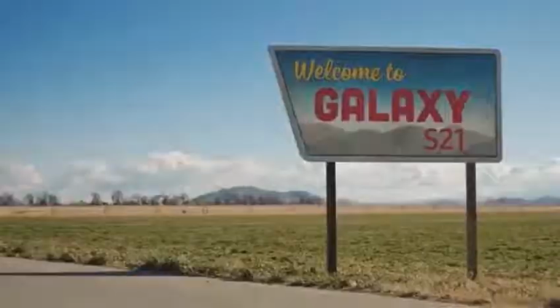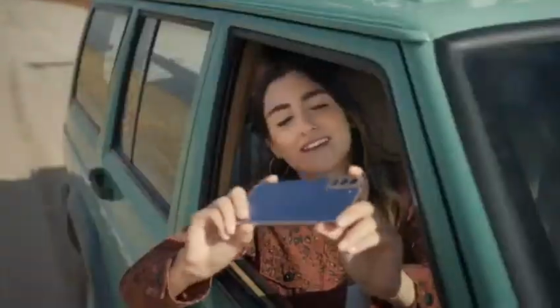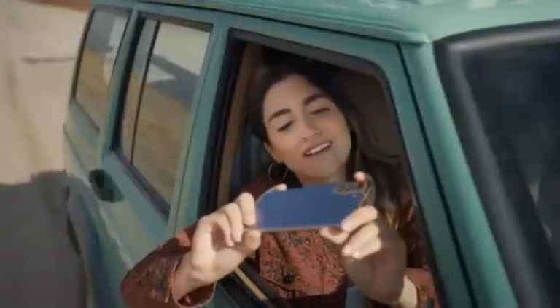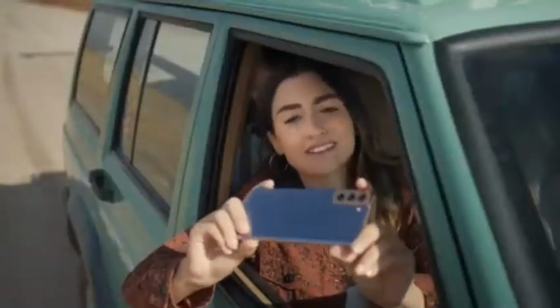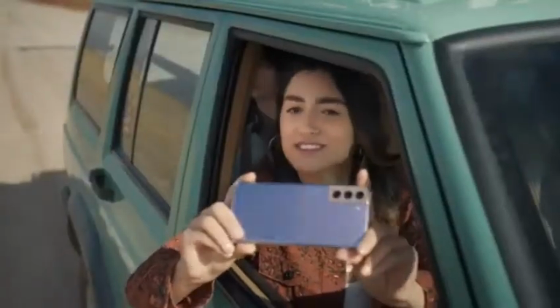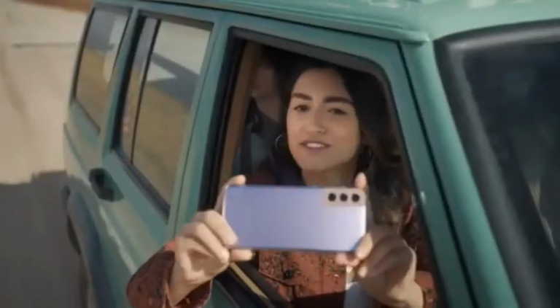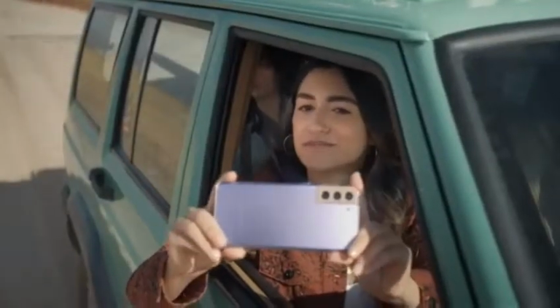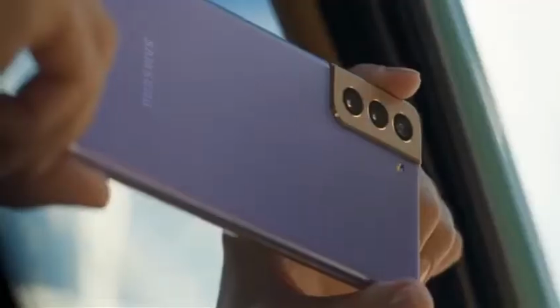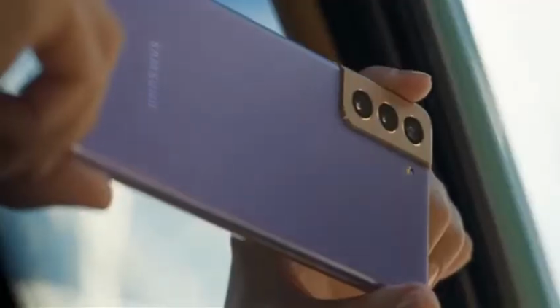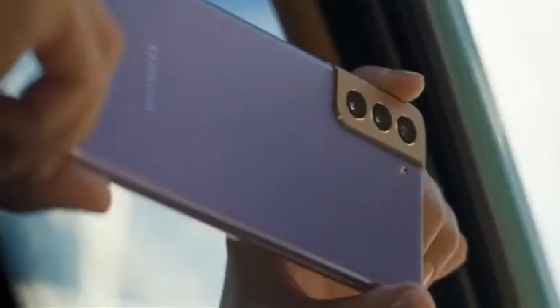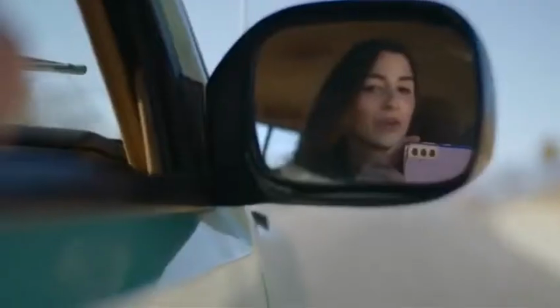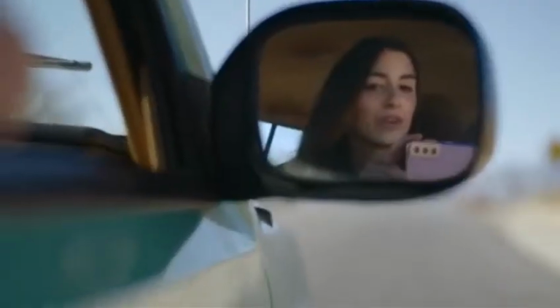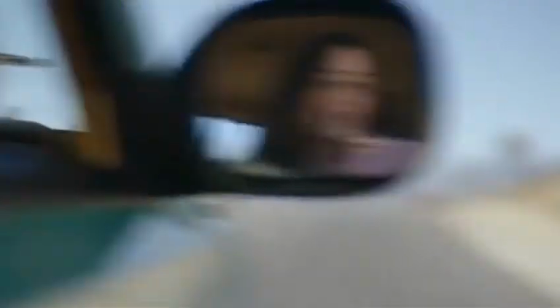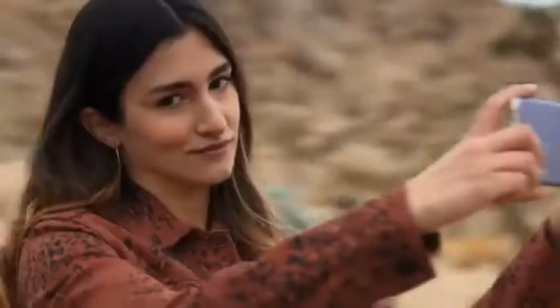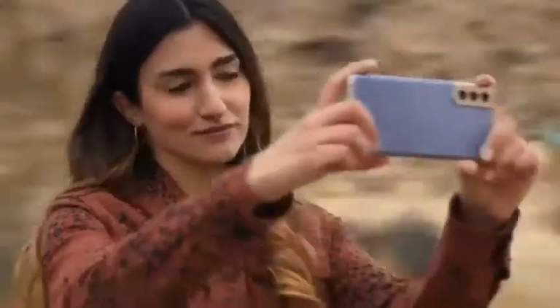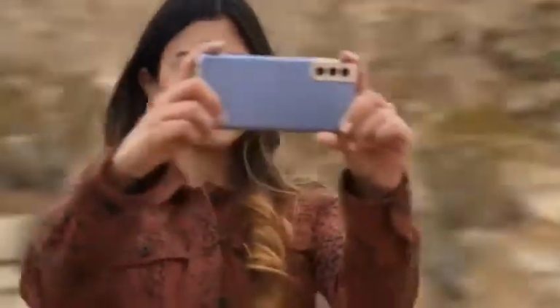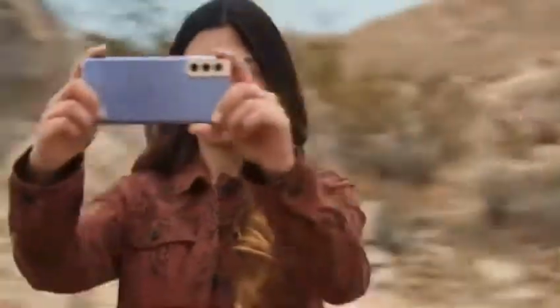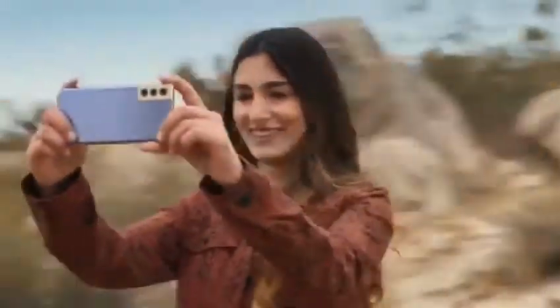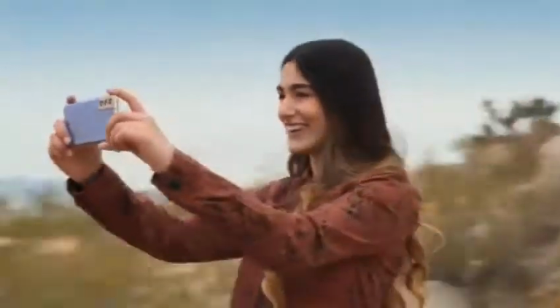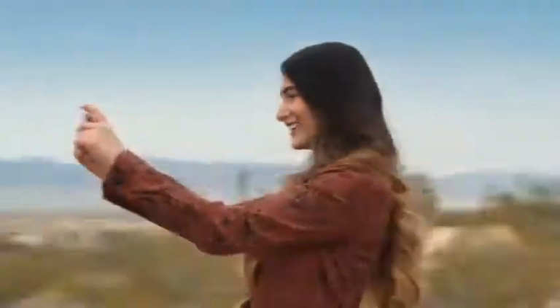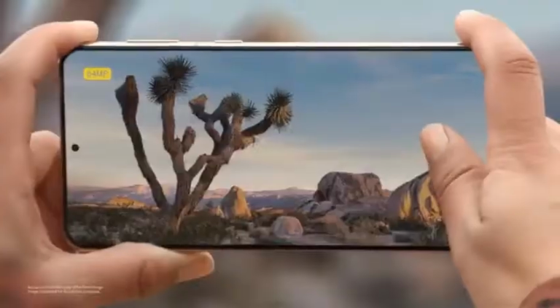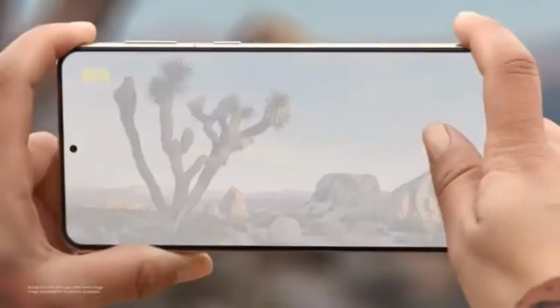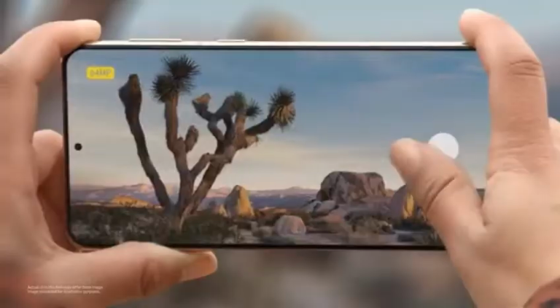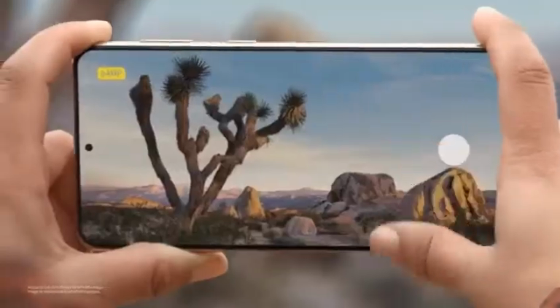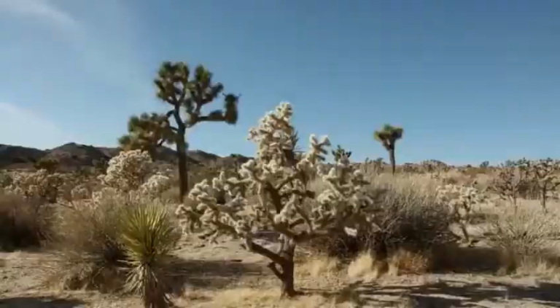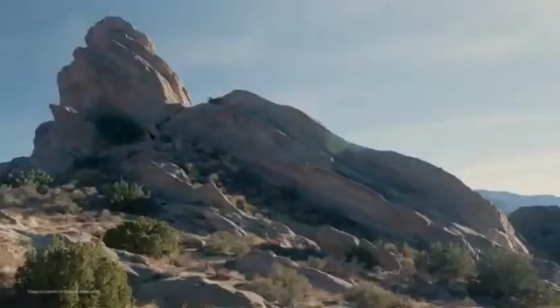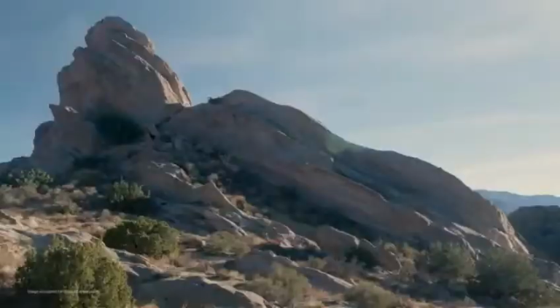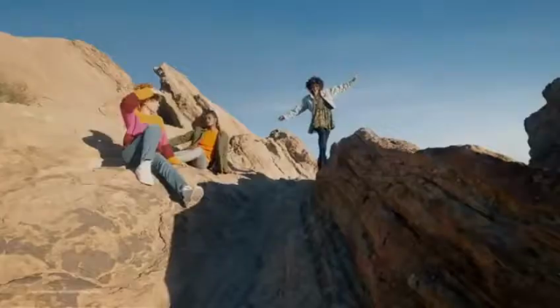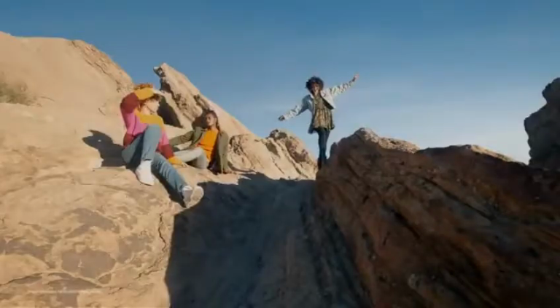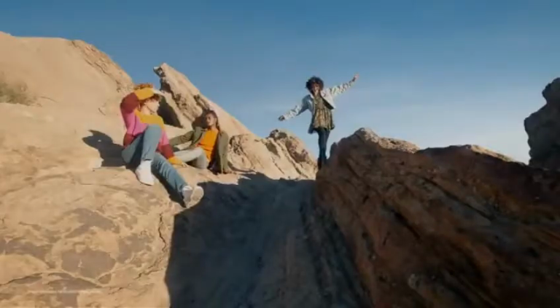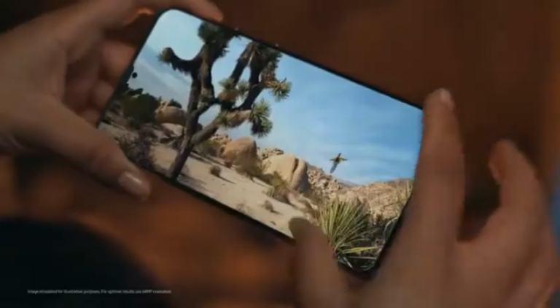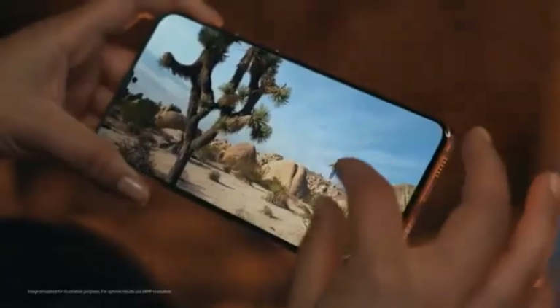This looks different. It is. Show me. Well, see for yourself. Okay, so it's a photo. Look closer.